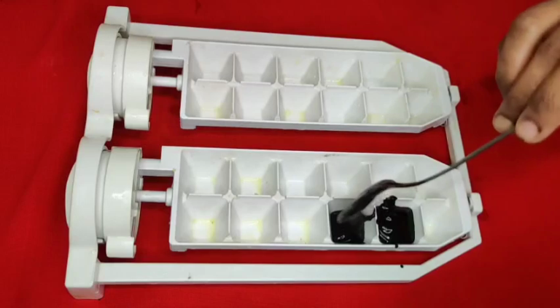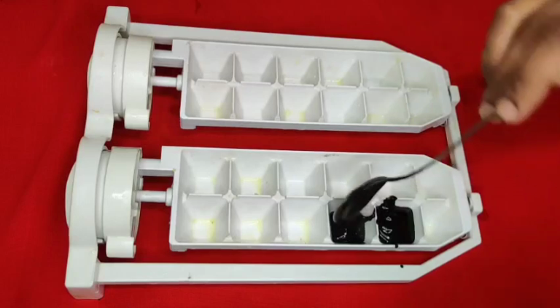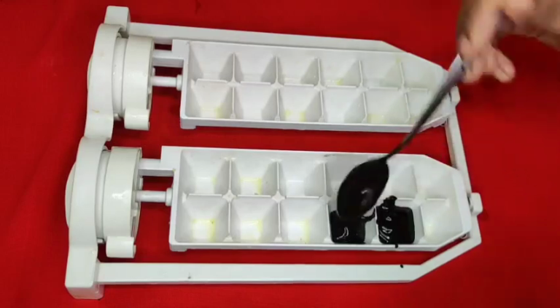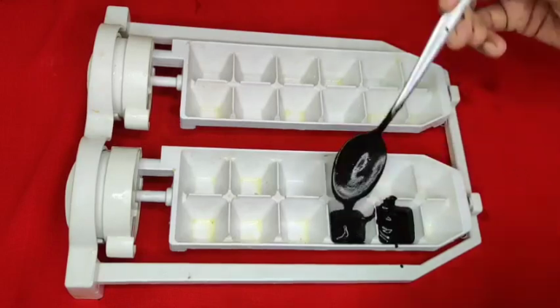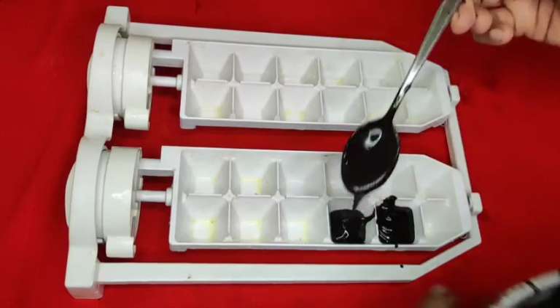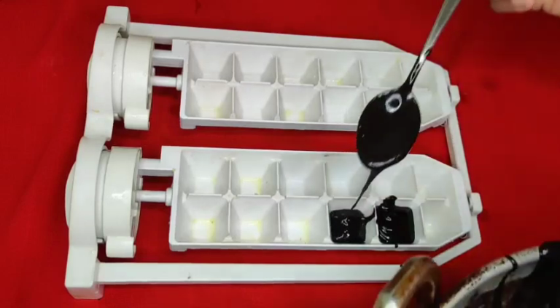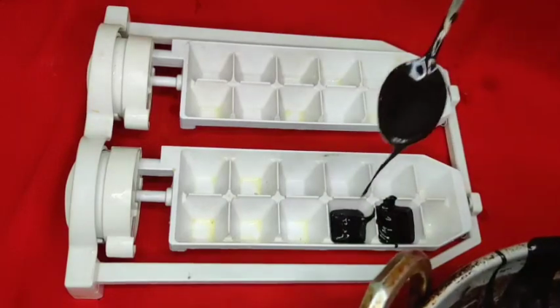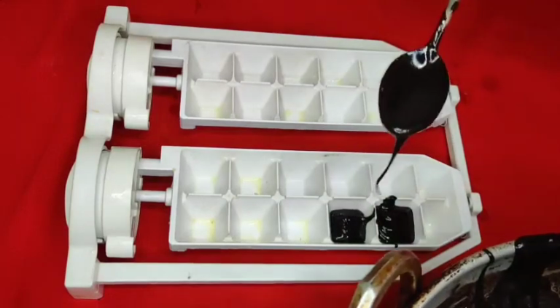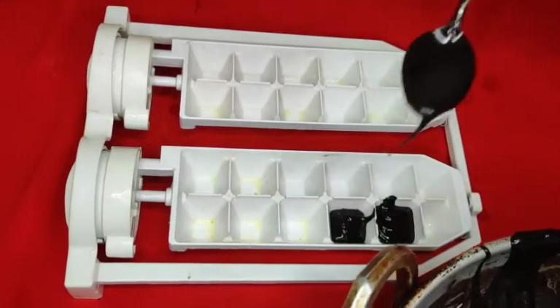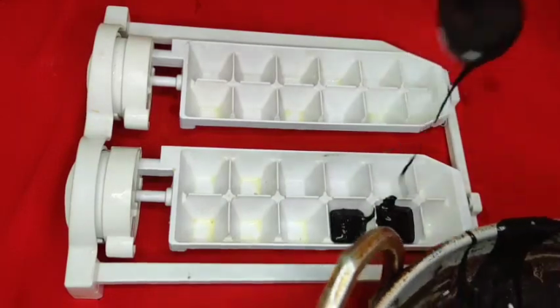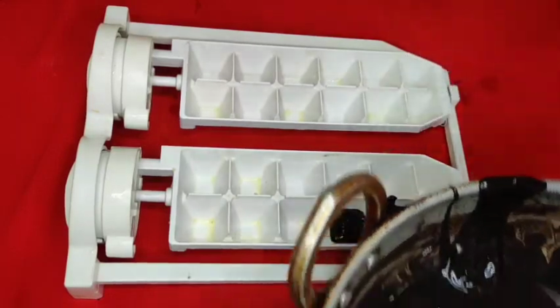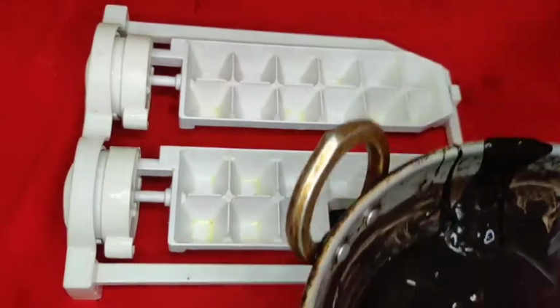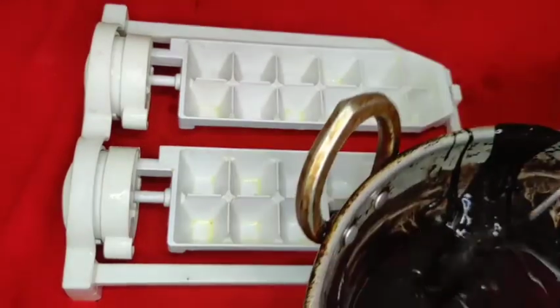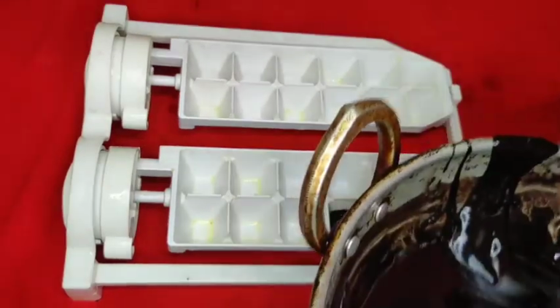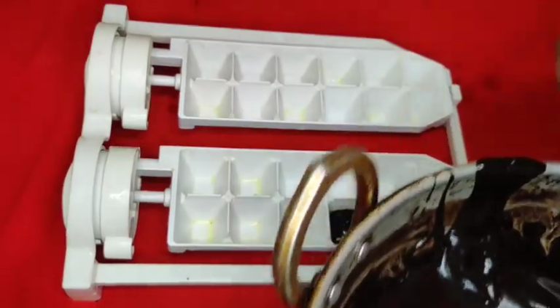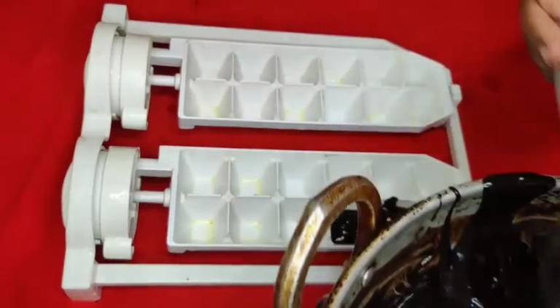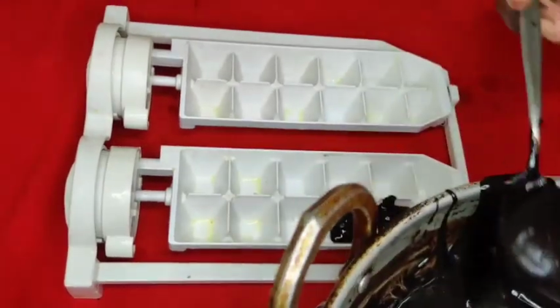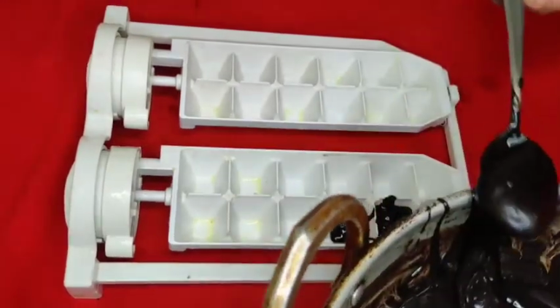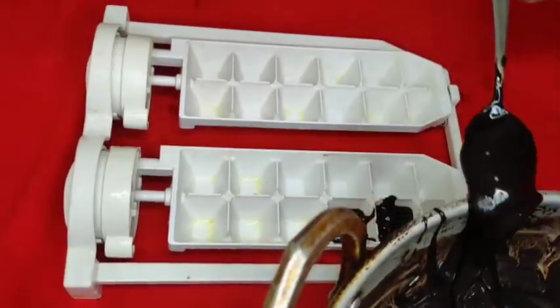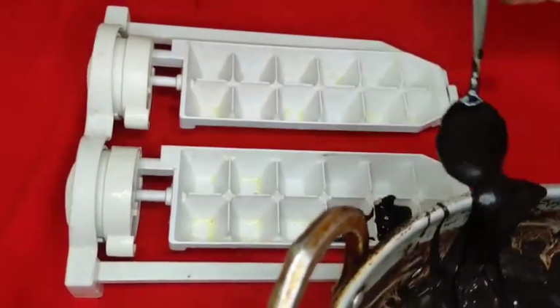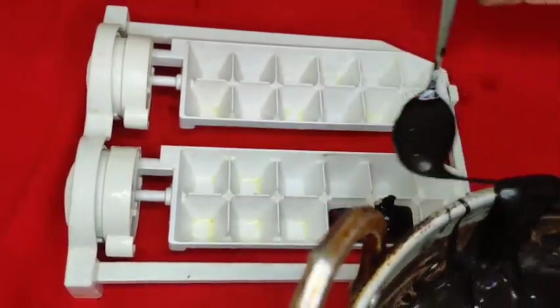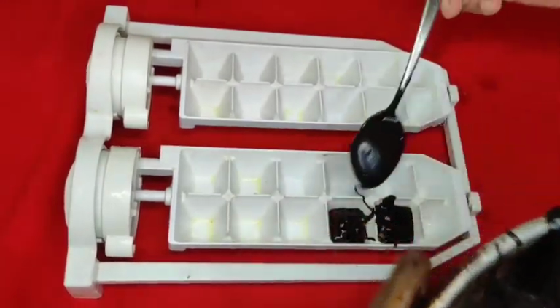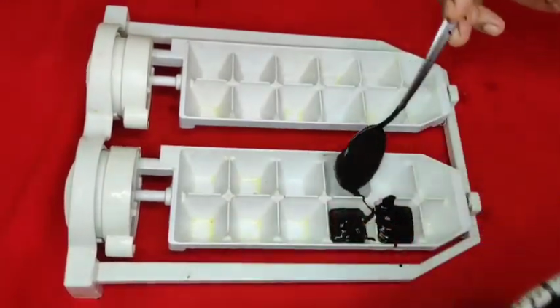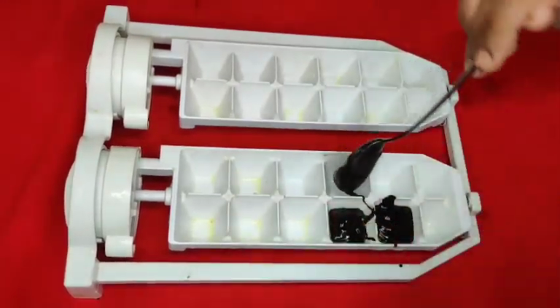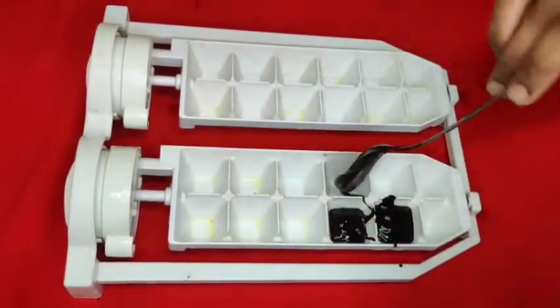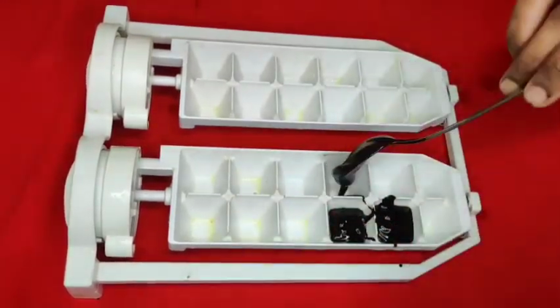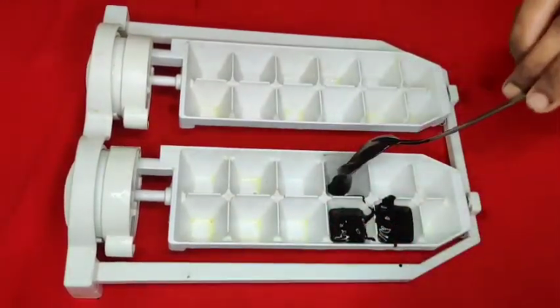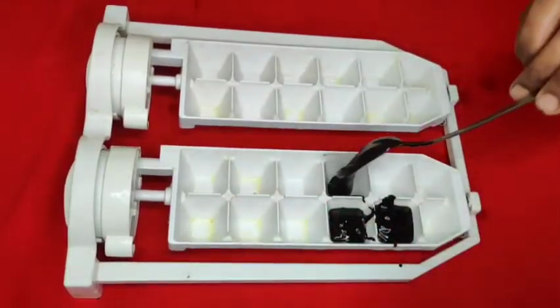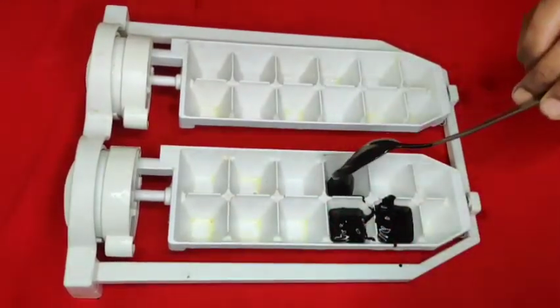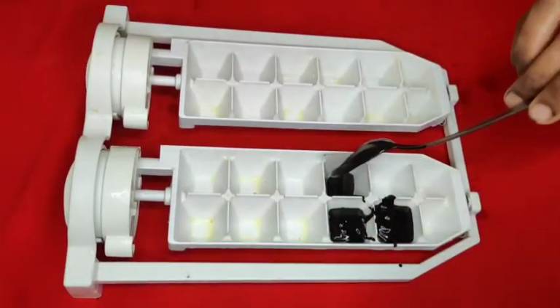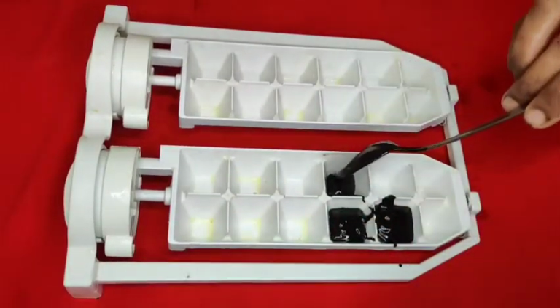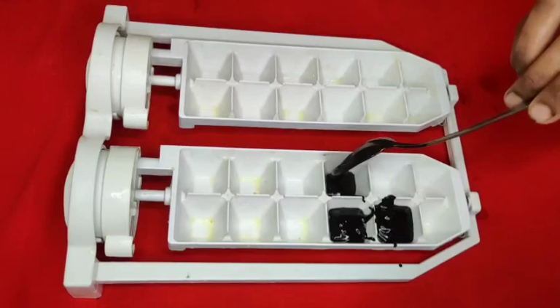Hi friends! Assalamualaikum! Welcome back to my channel! This is a video of a dark chocolate recipe.